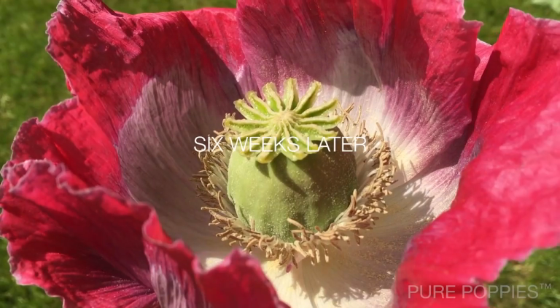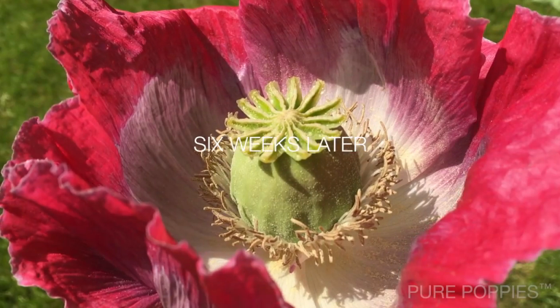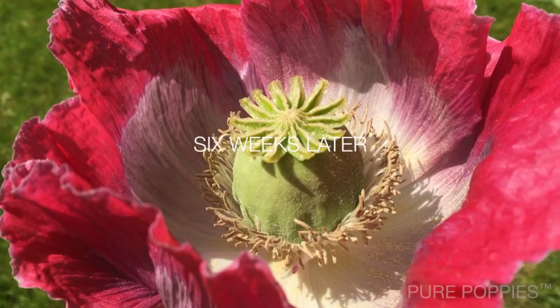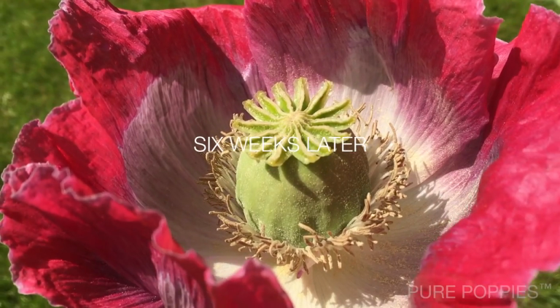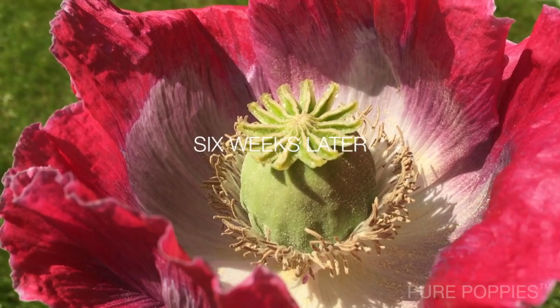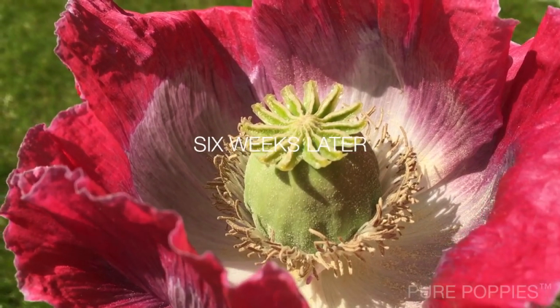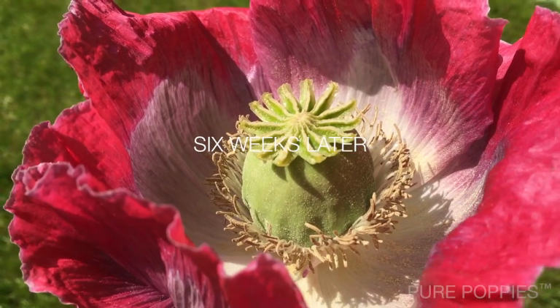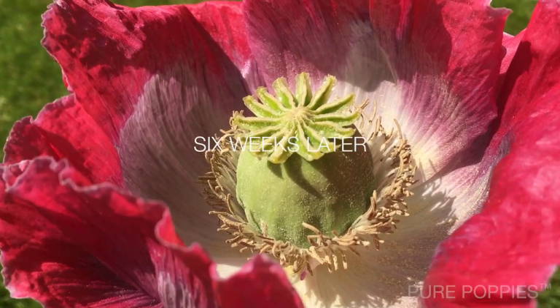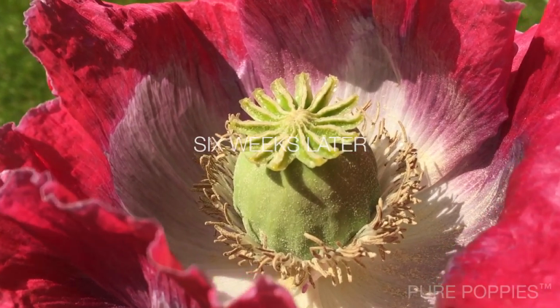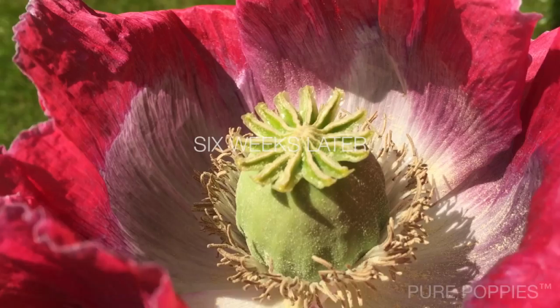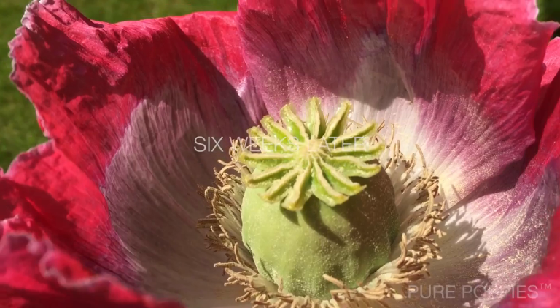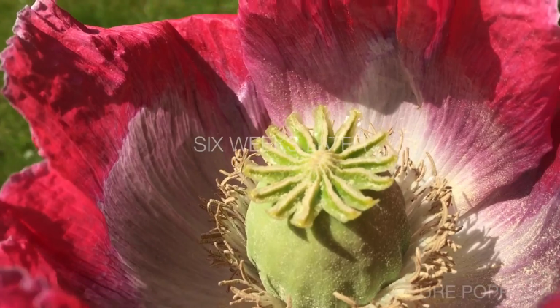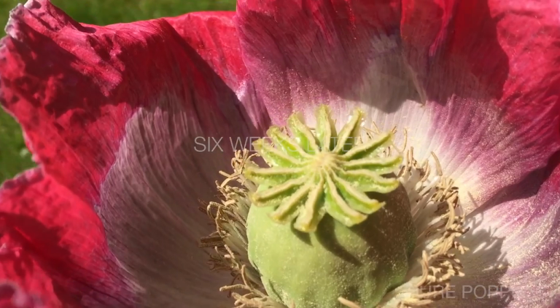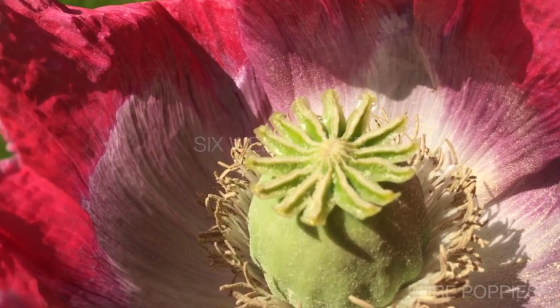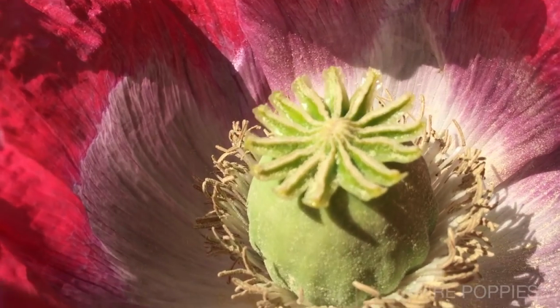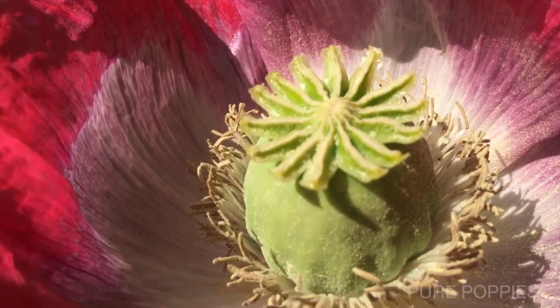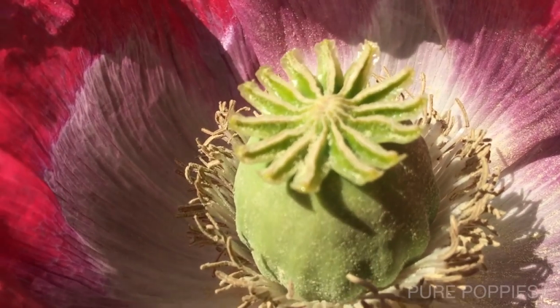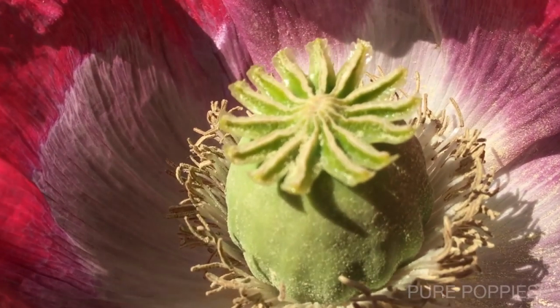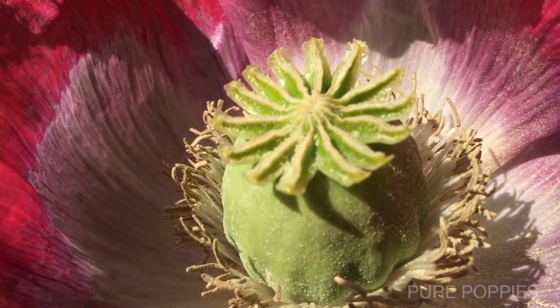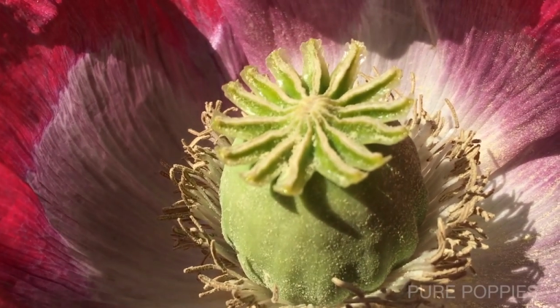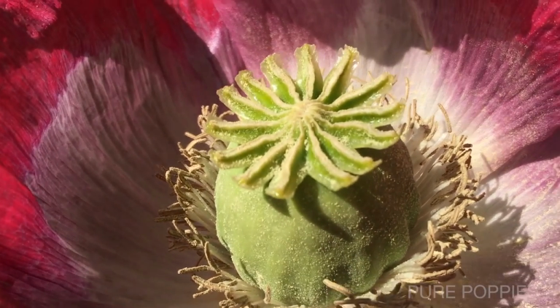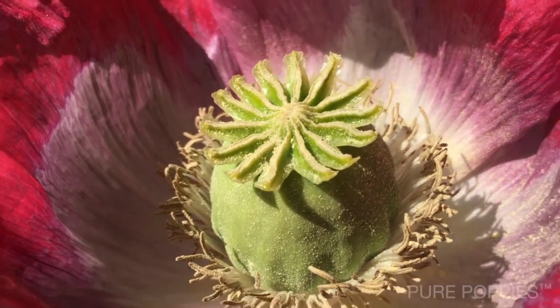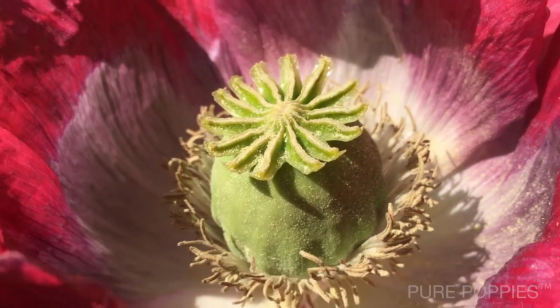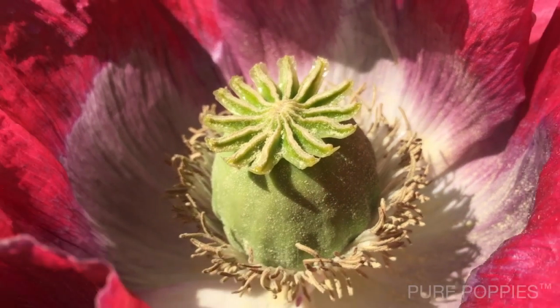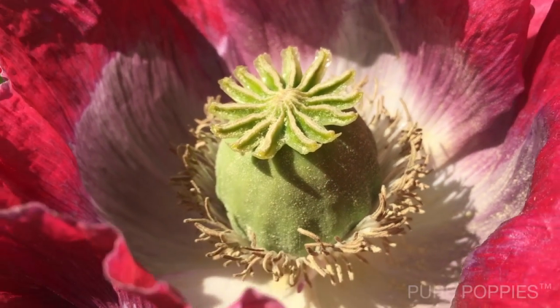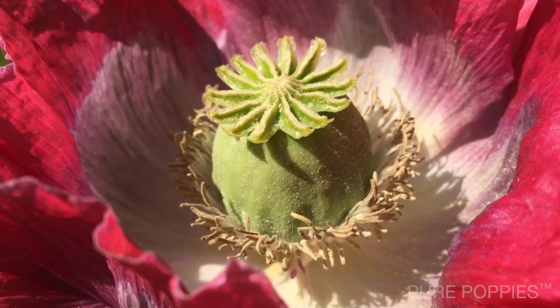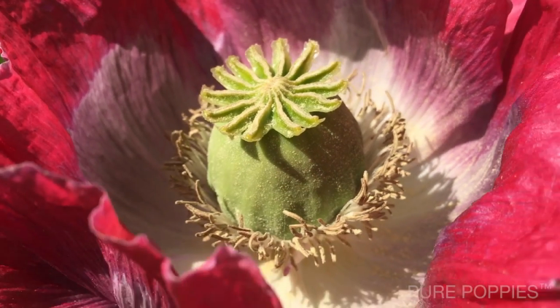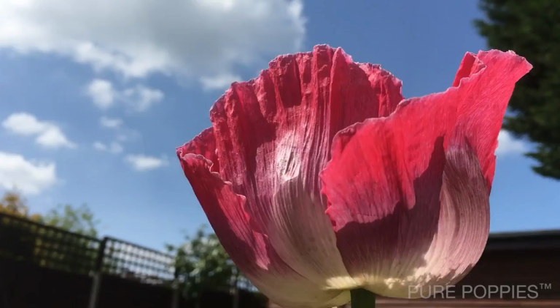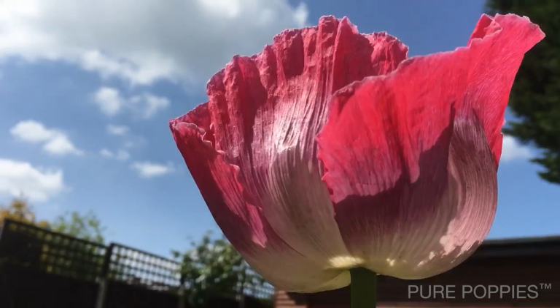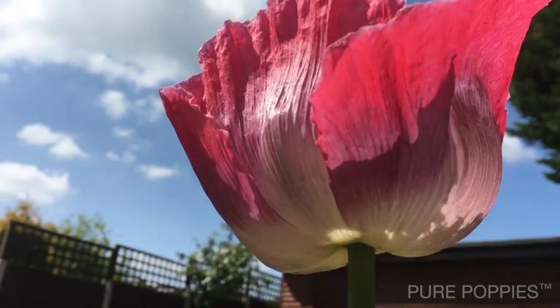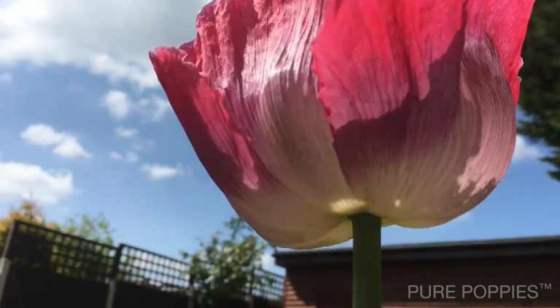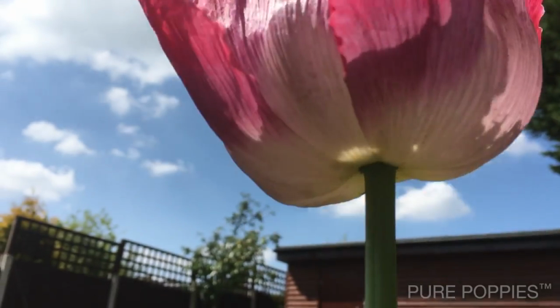Here we are six weeks later, and as you can see it's grown into a lovely strong and healthy plant.